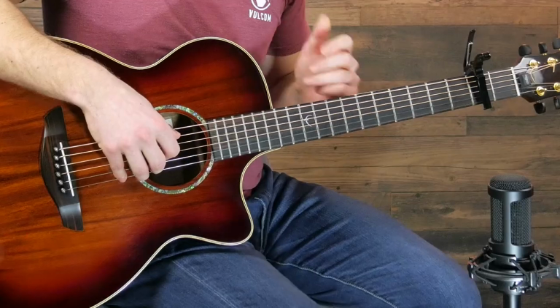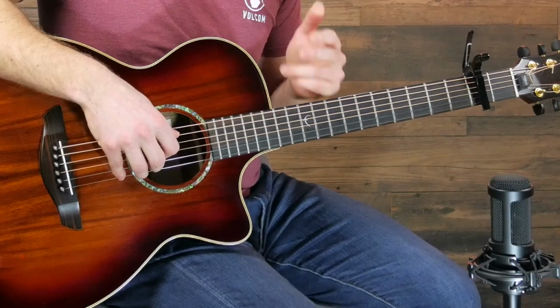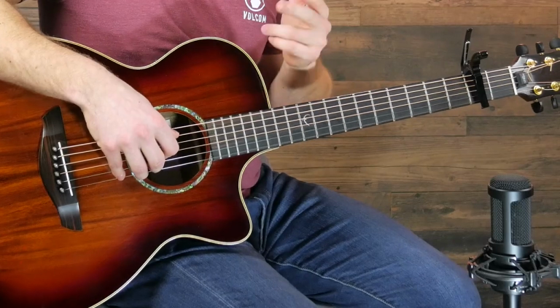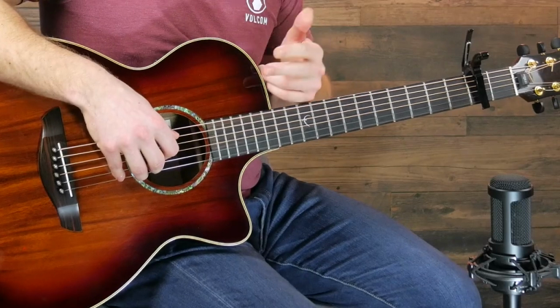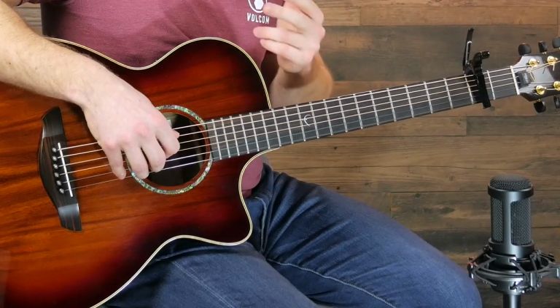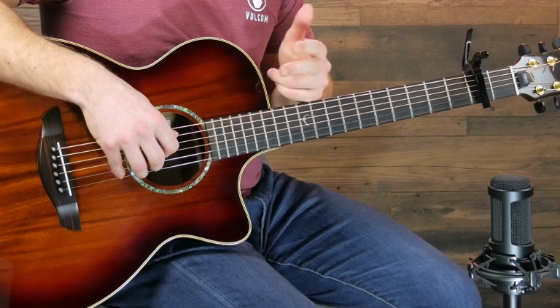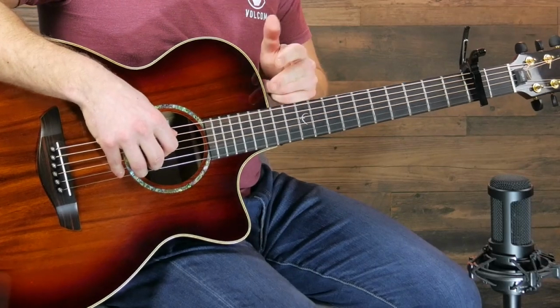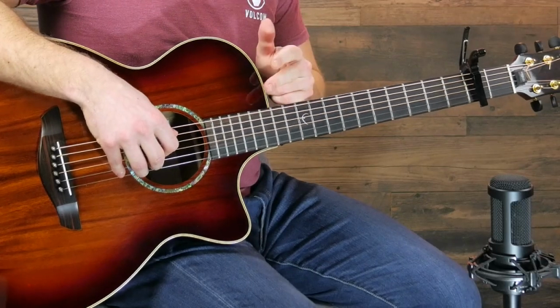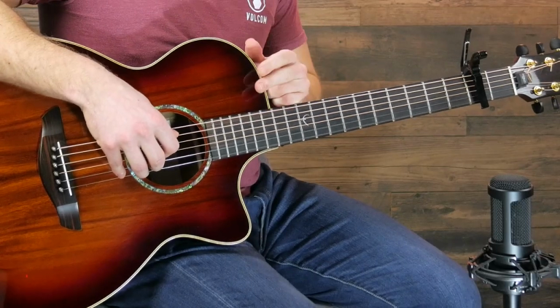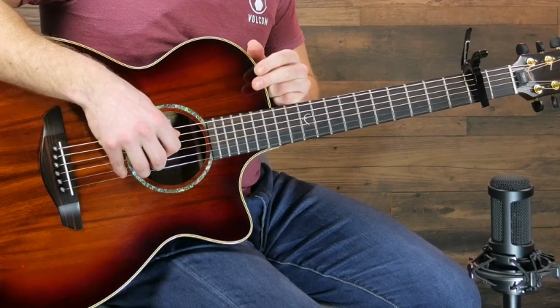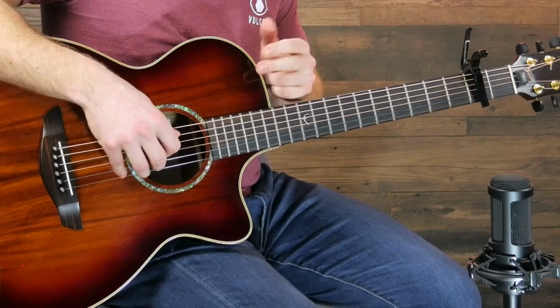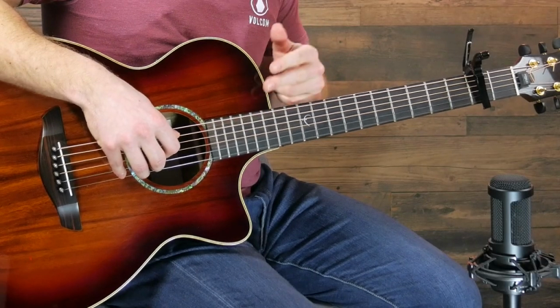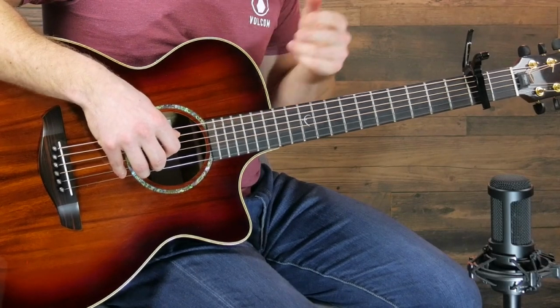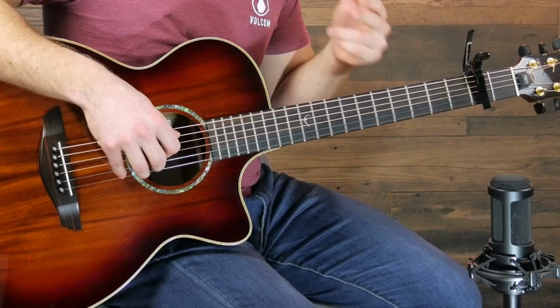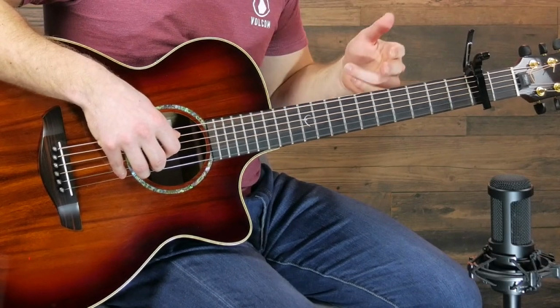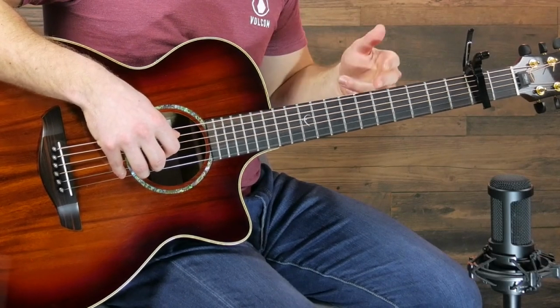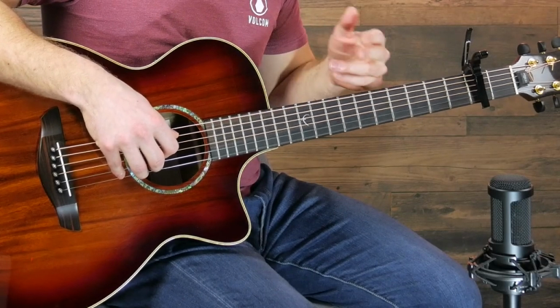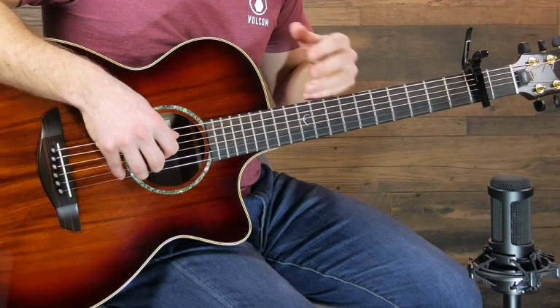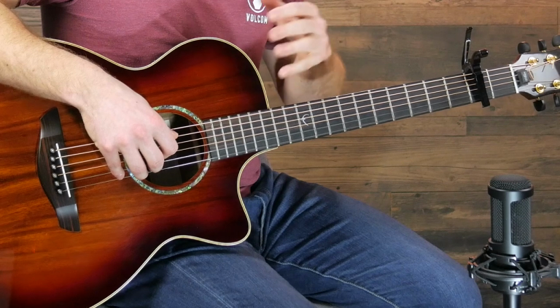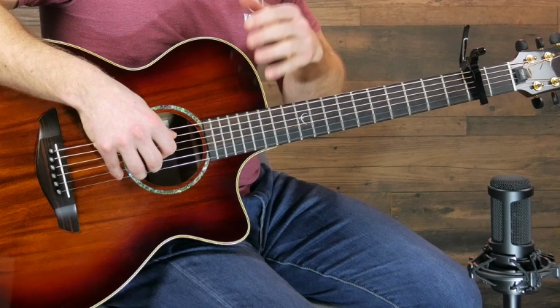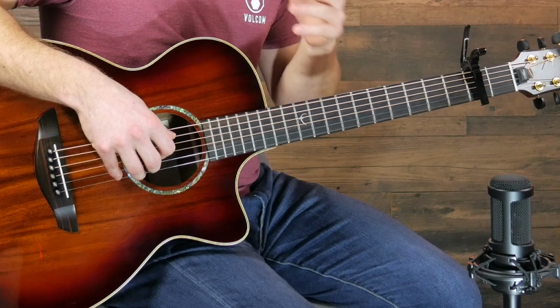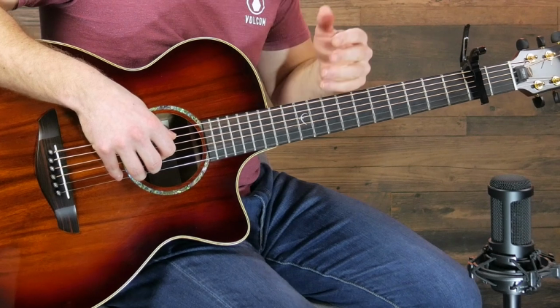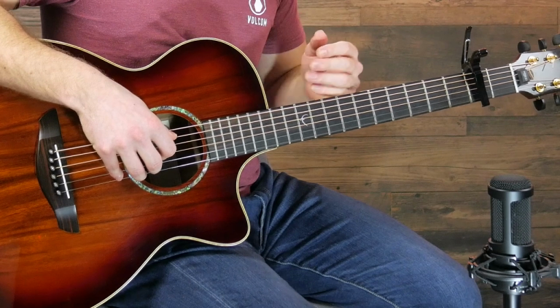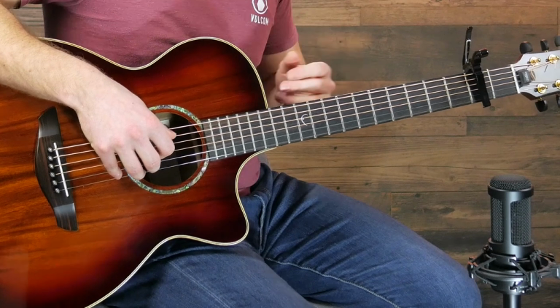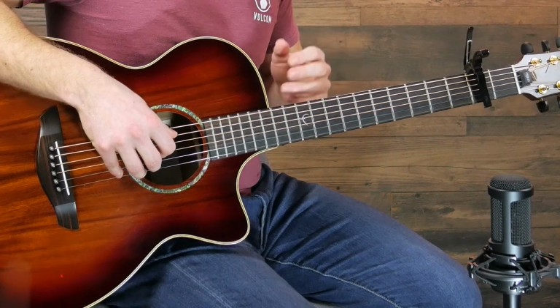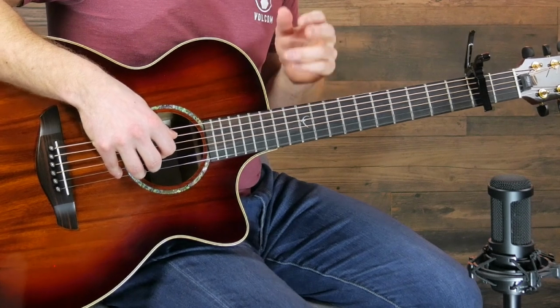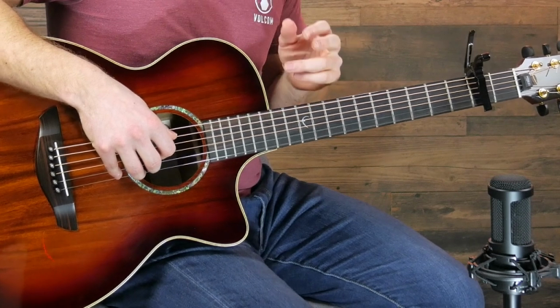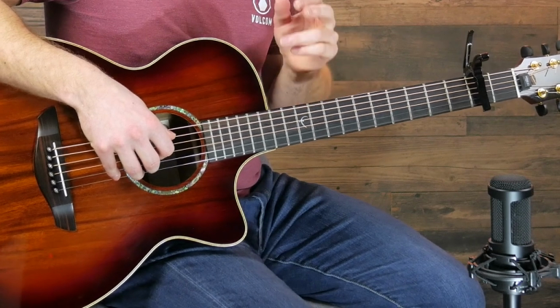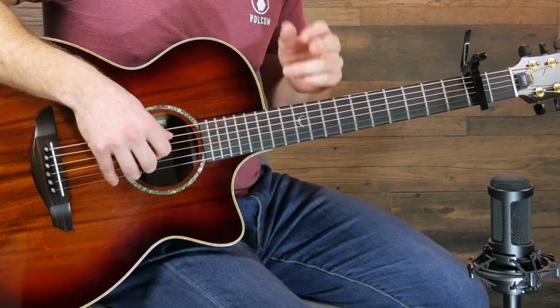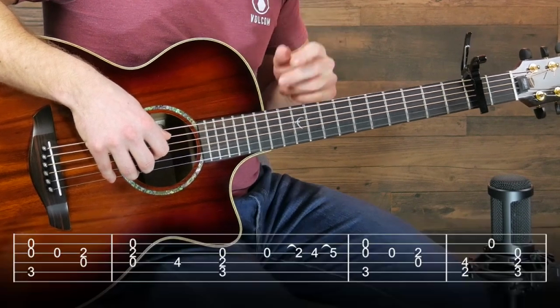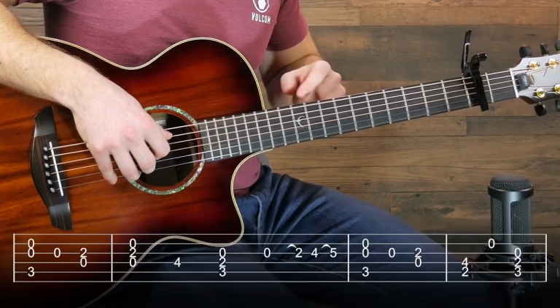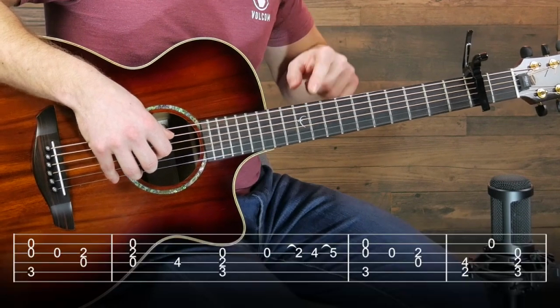First I'm going to show you the finger picking pattern and then I'll show you the chords, and you can use whichever one you want.